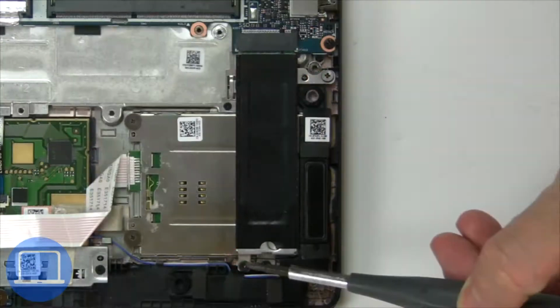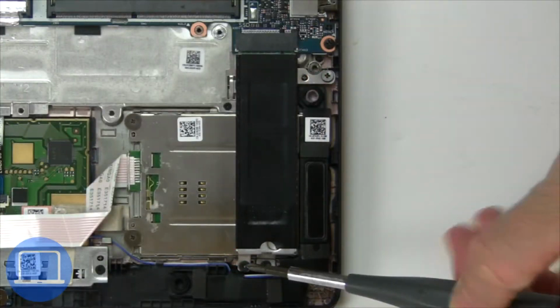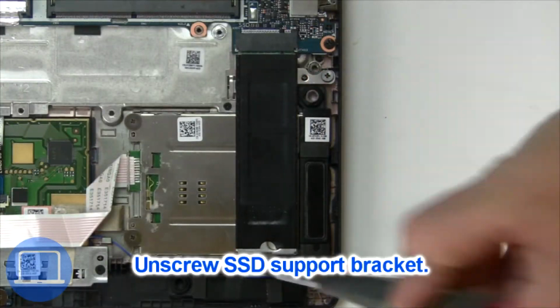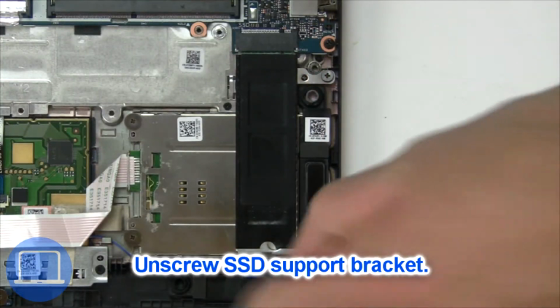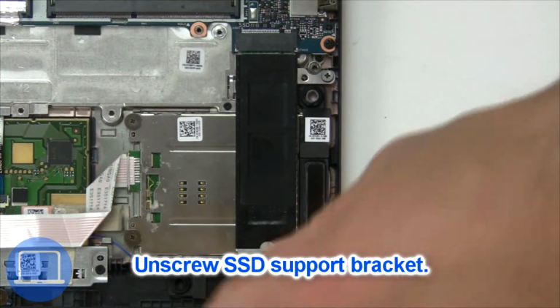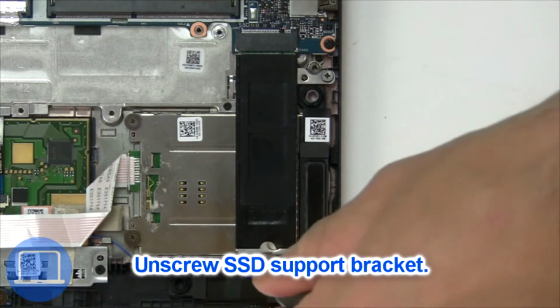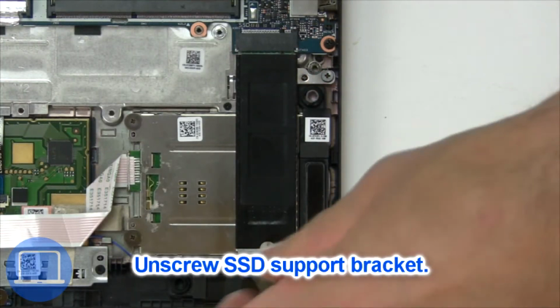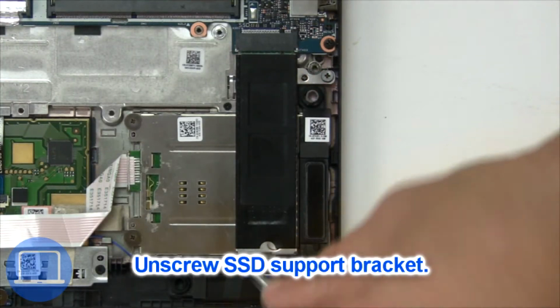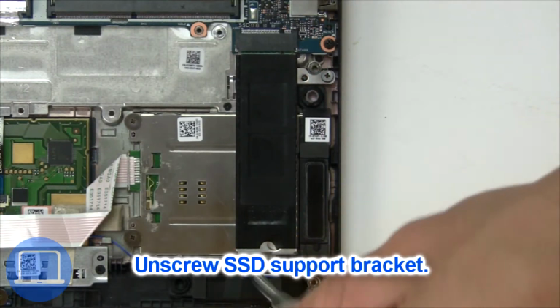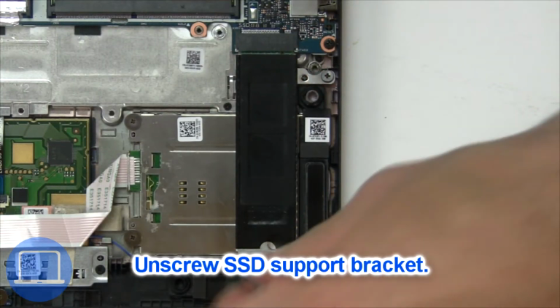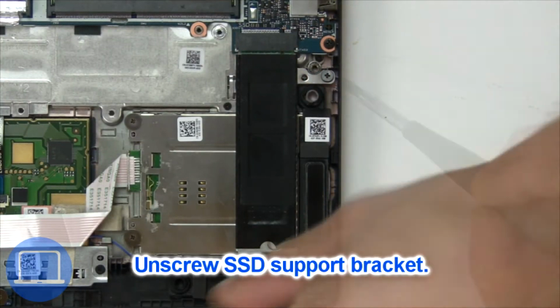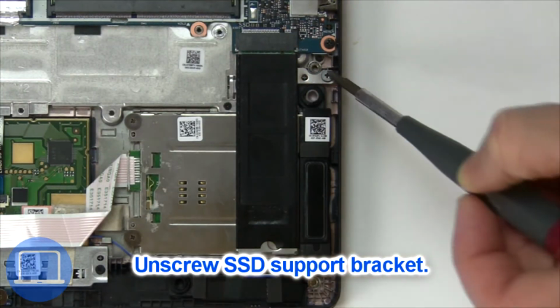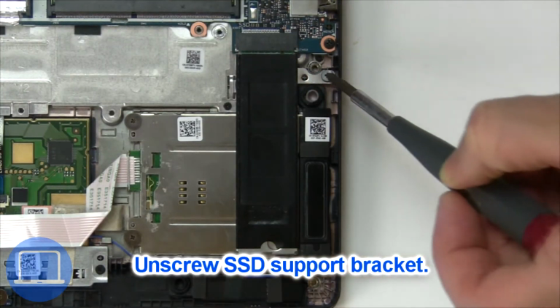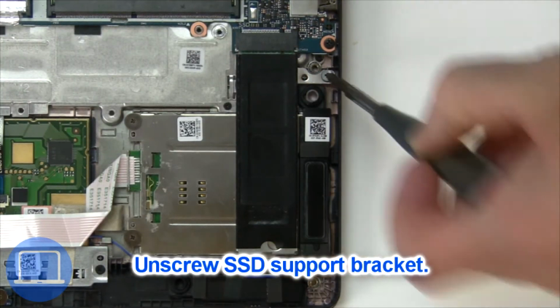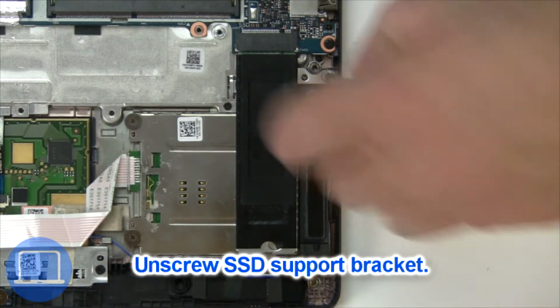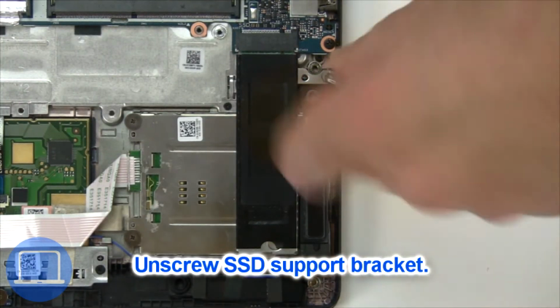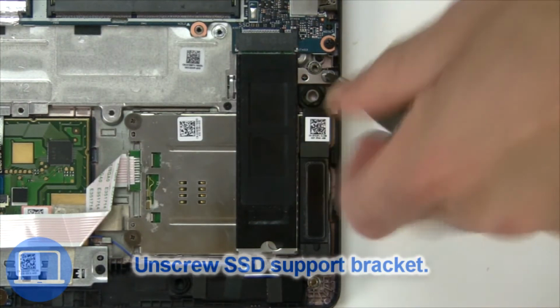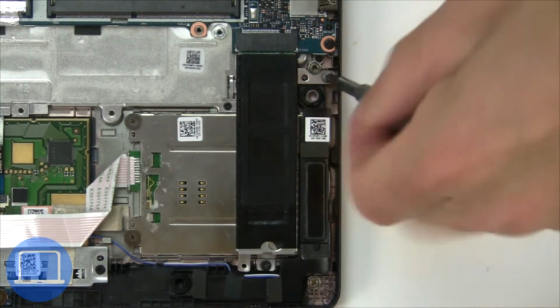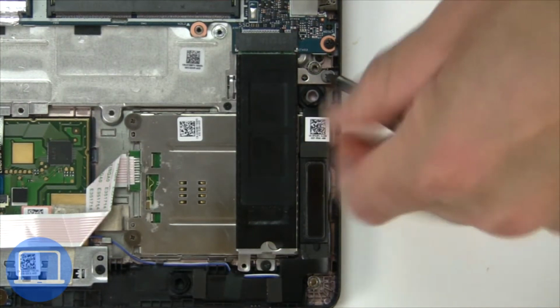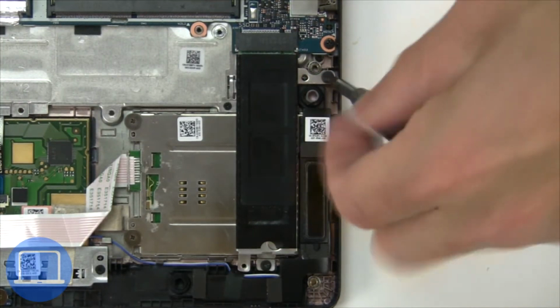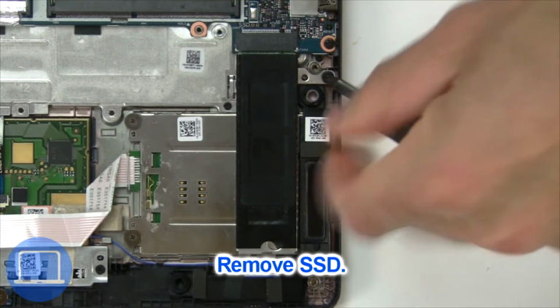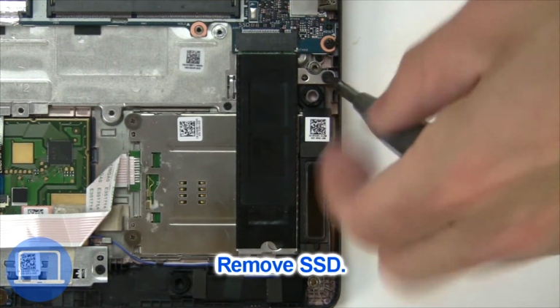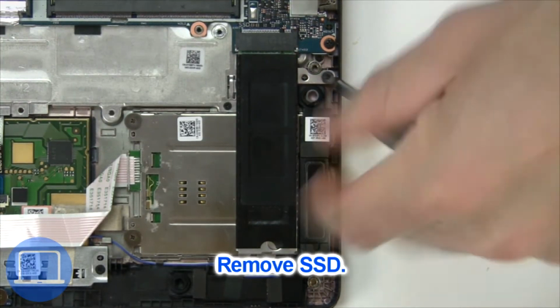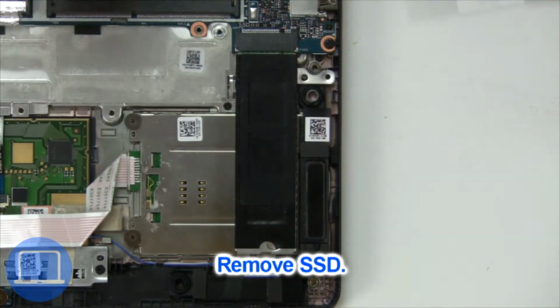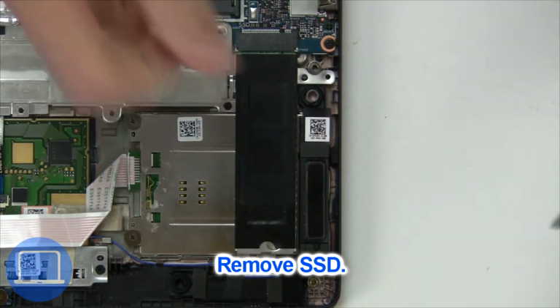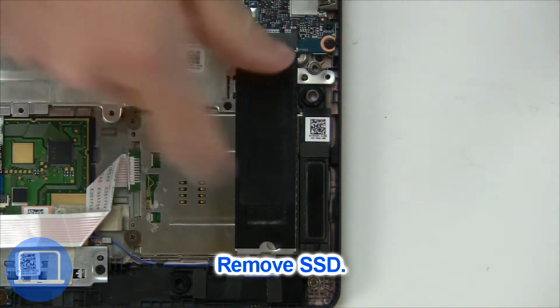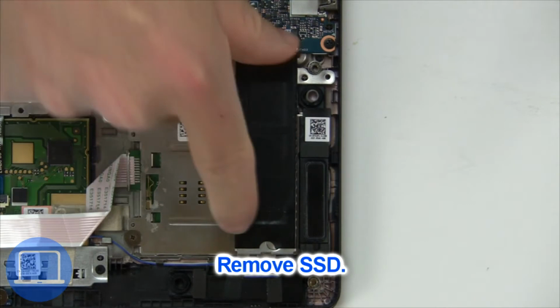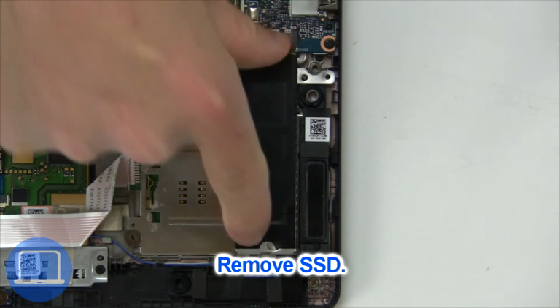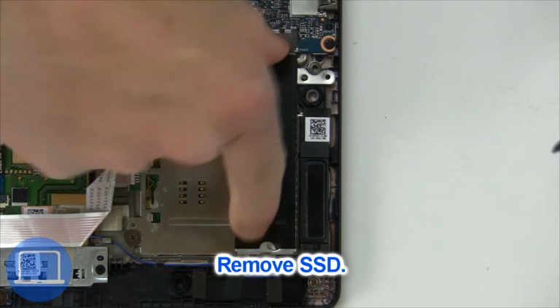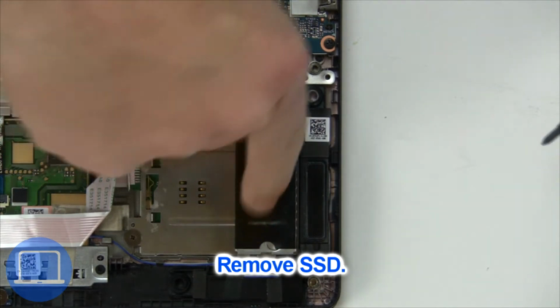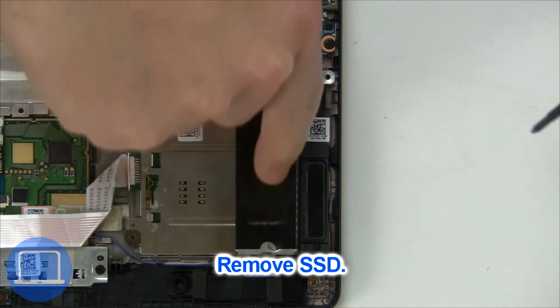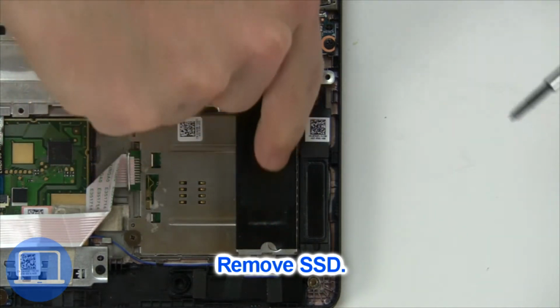Now unscrew the solid state bracket. Then remove the solid state drive.